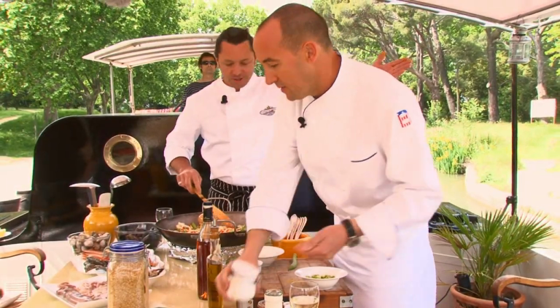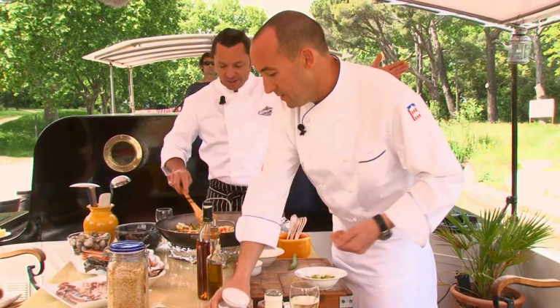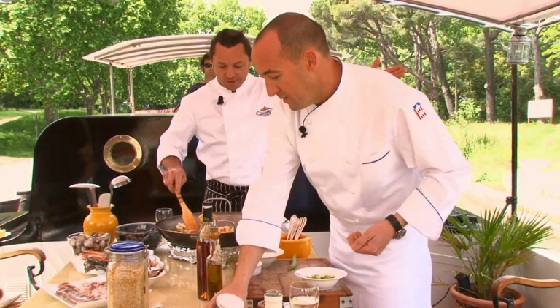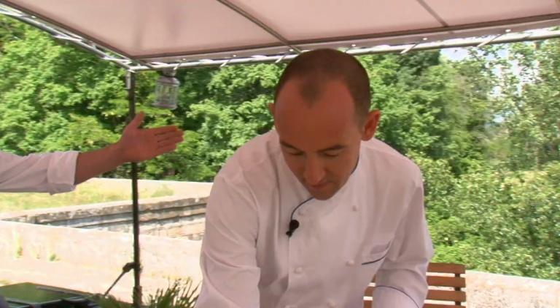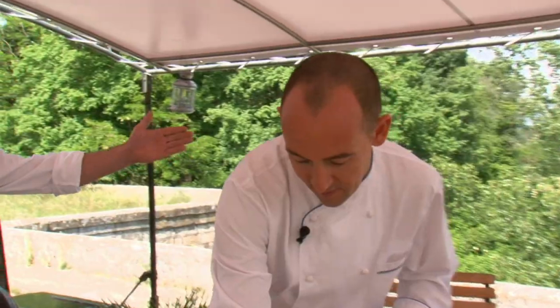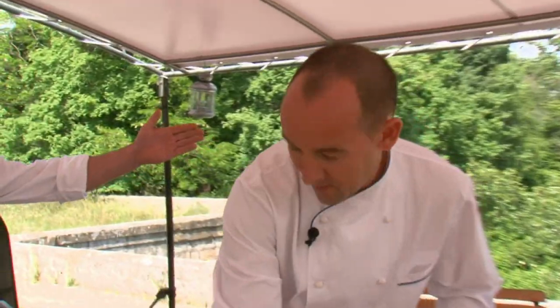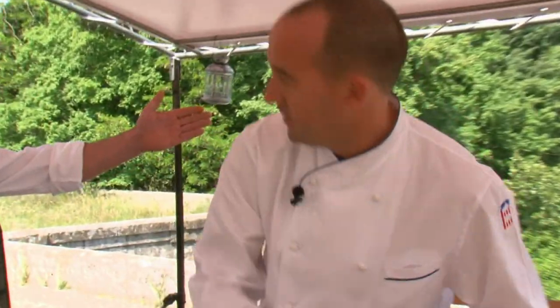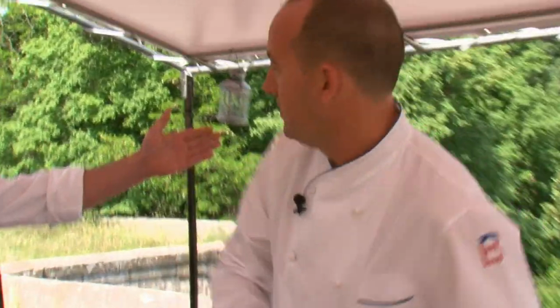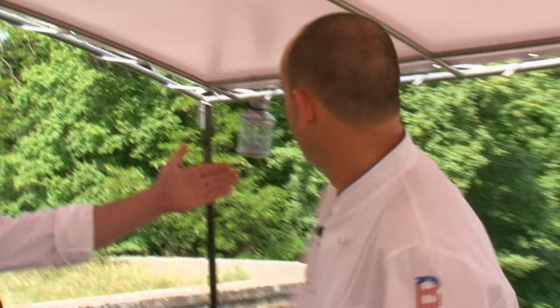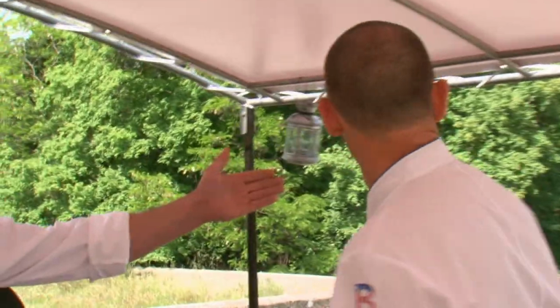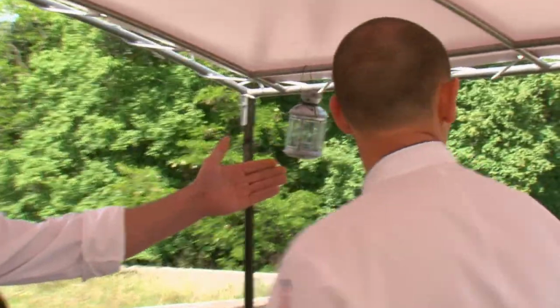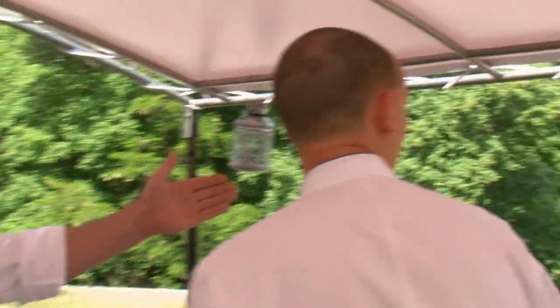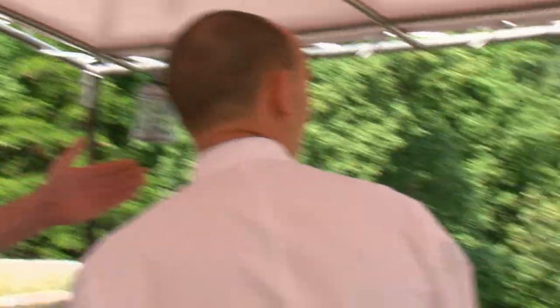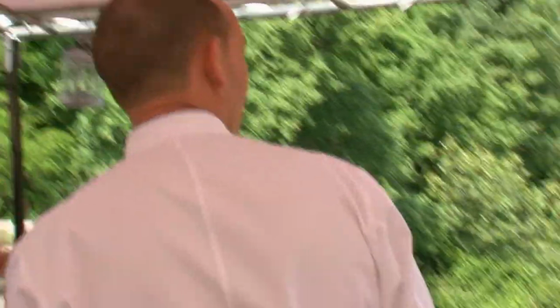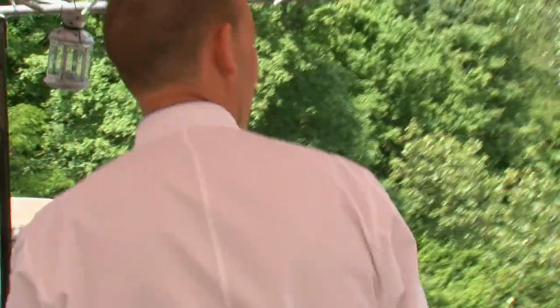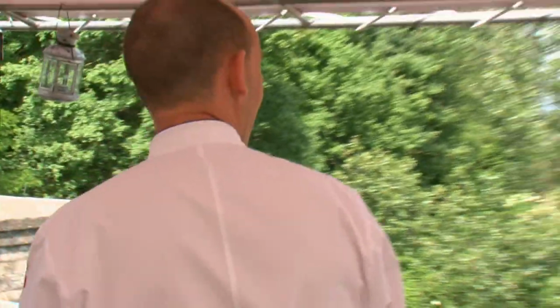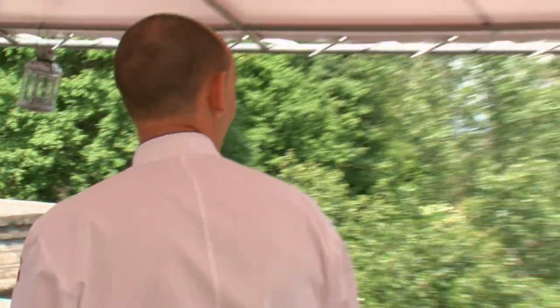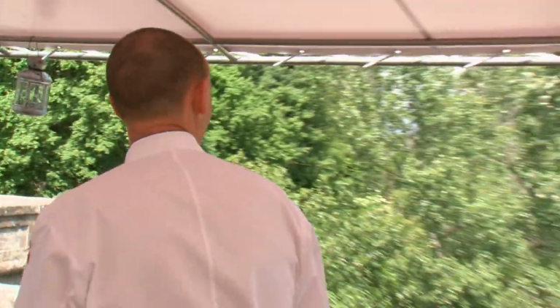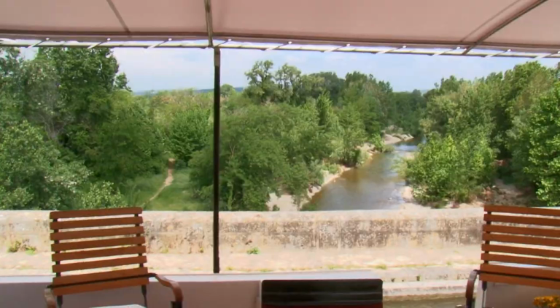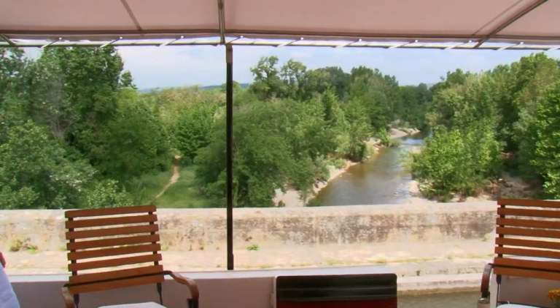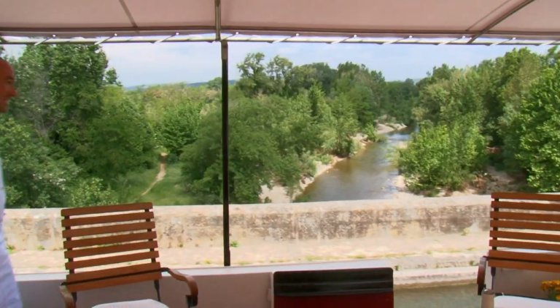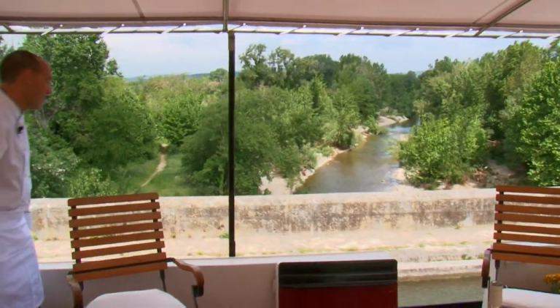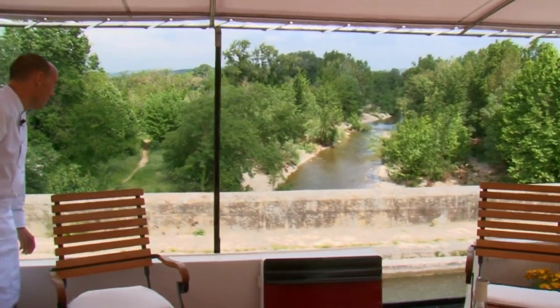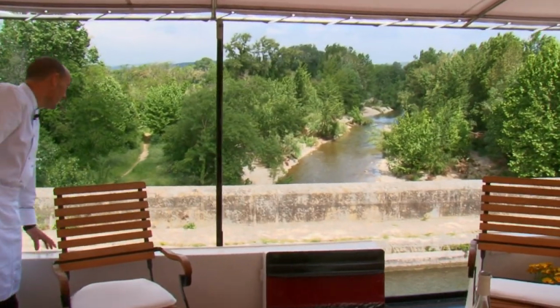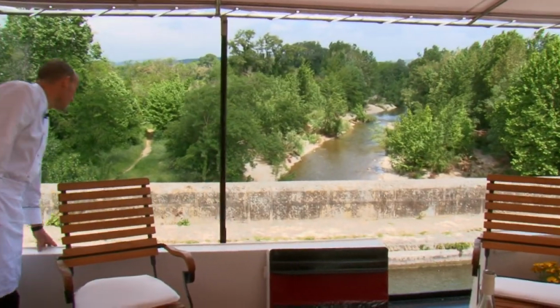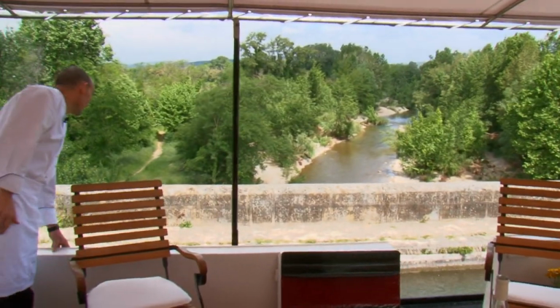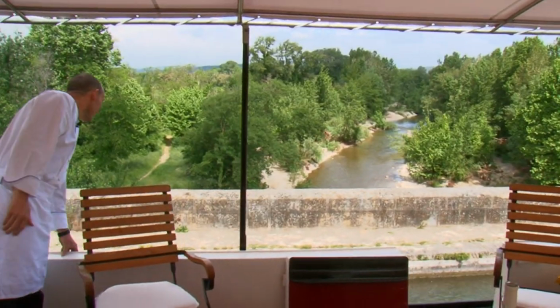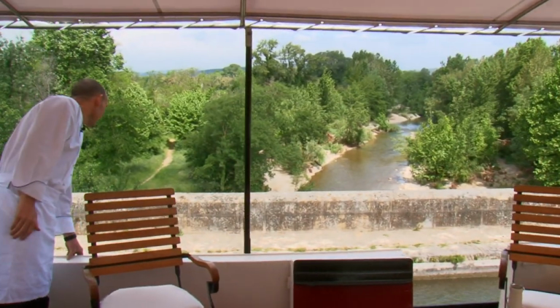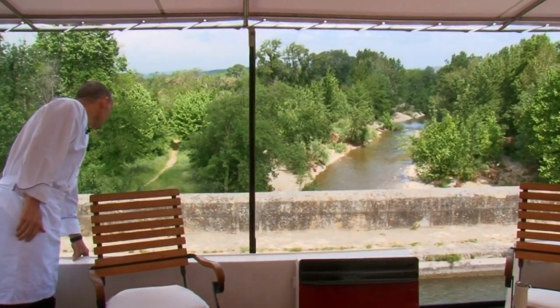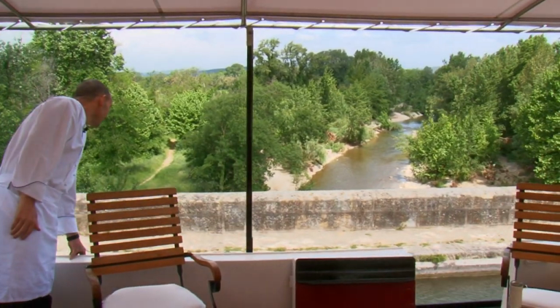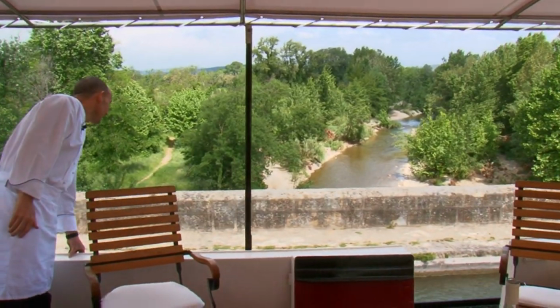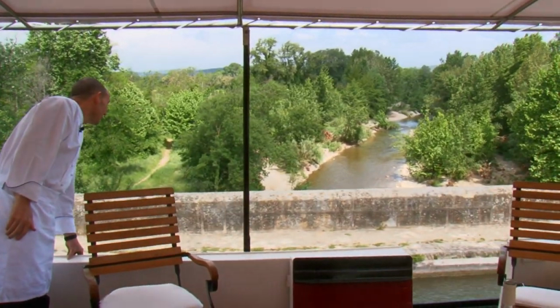Ashley, look at this view. We're actually going over an aqueduct, straight from the Black Mountain. That is so cool.